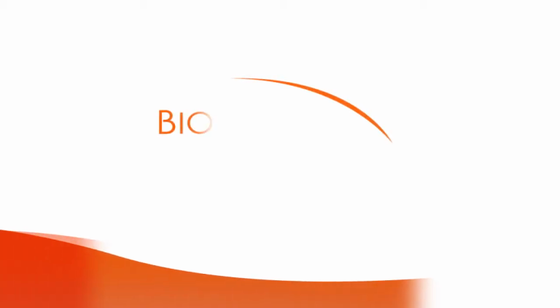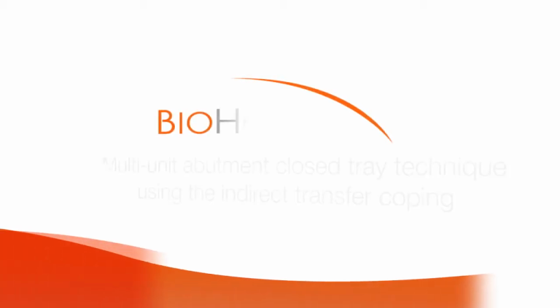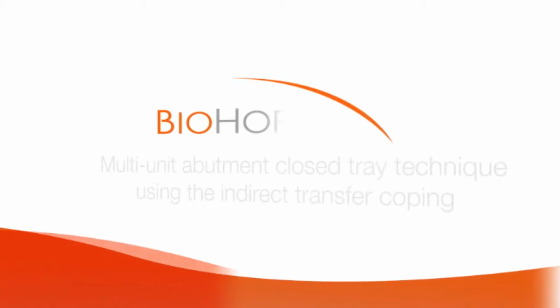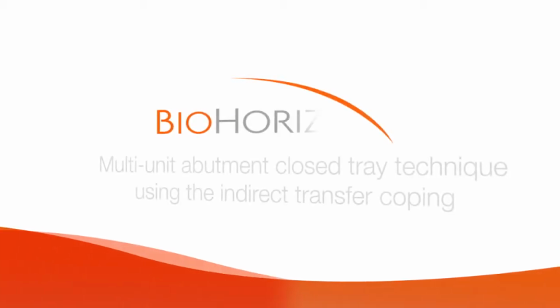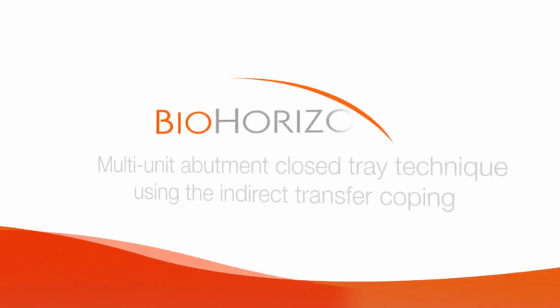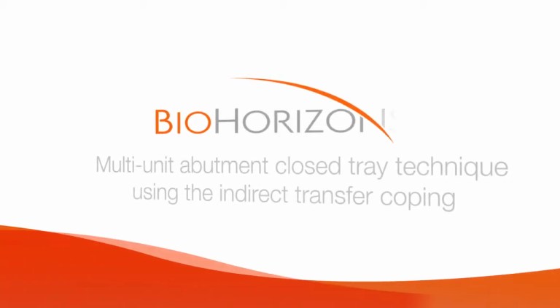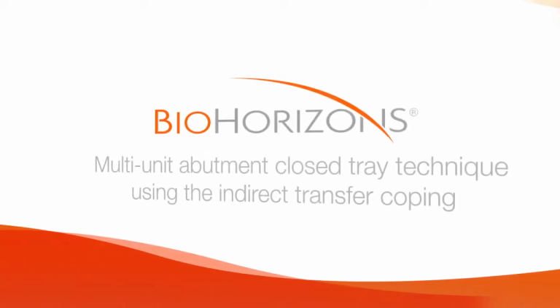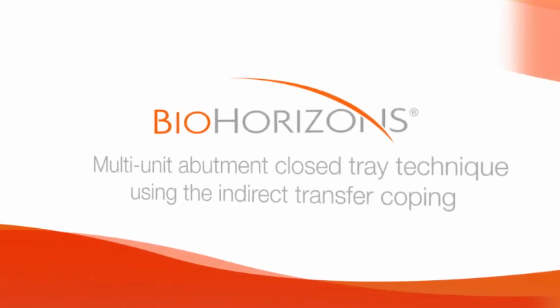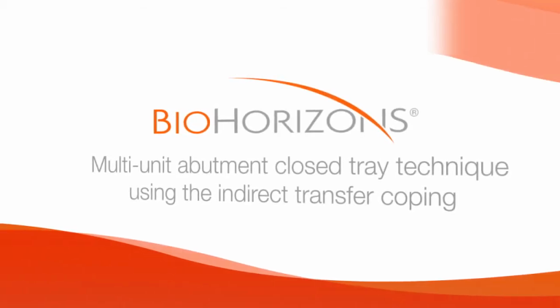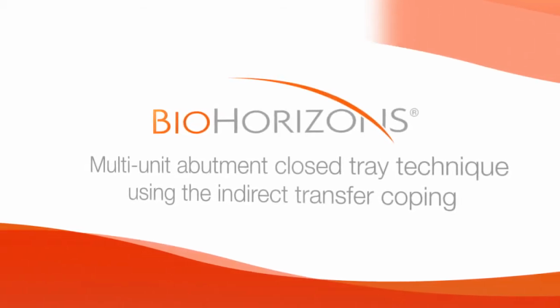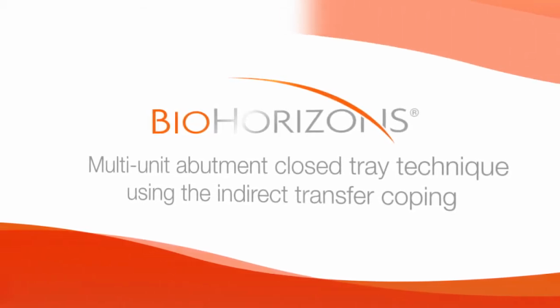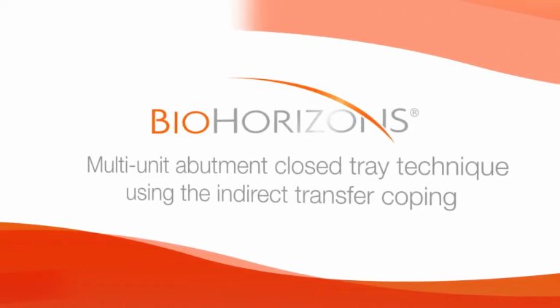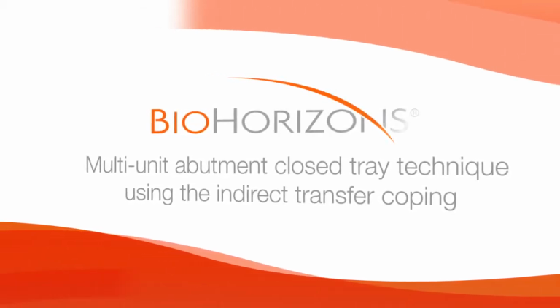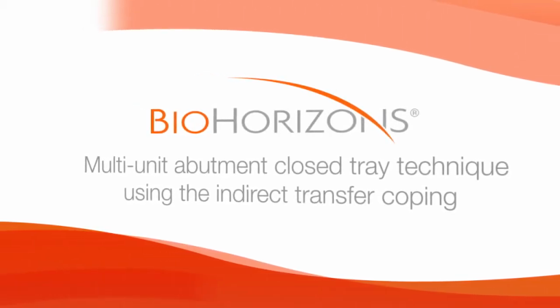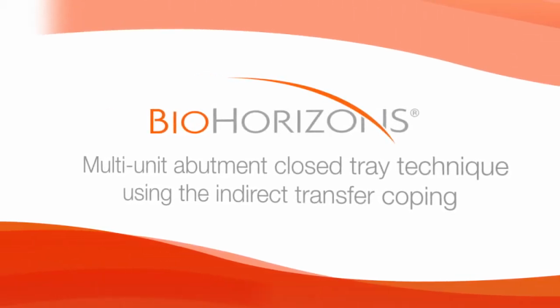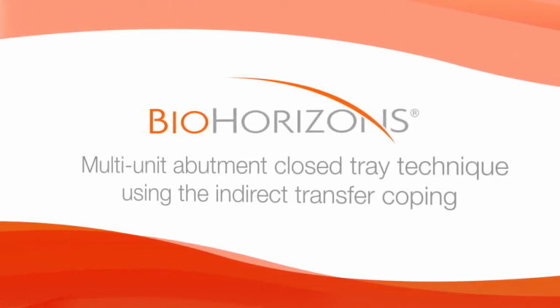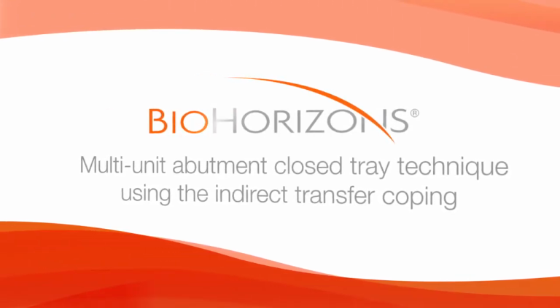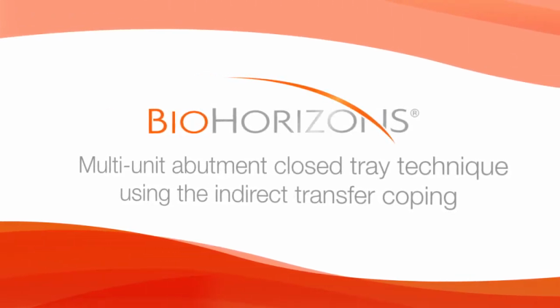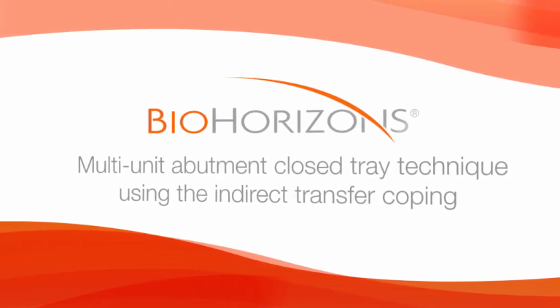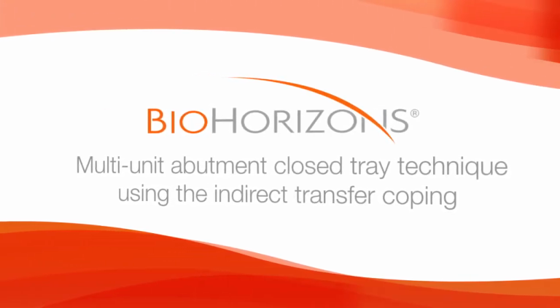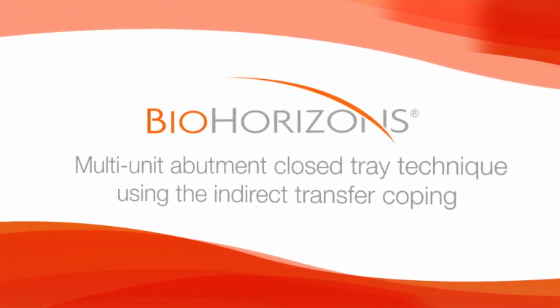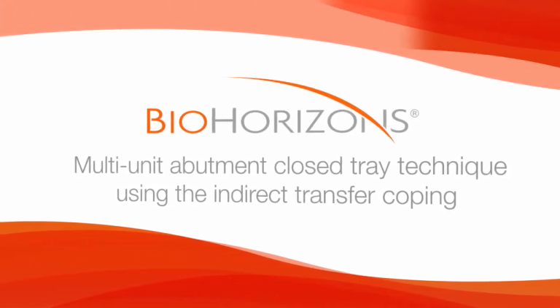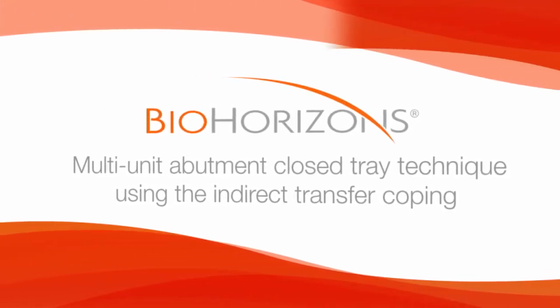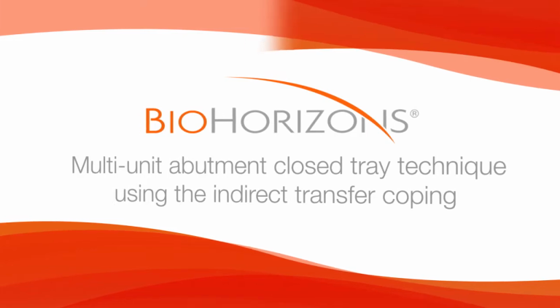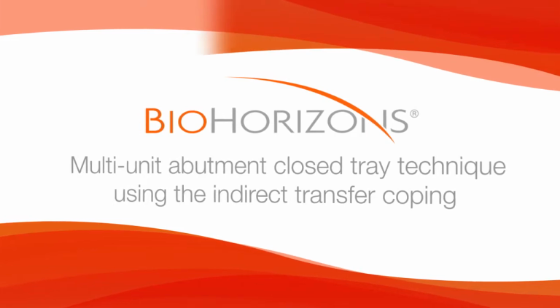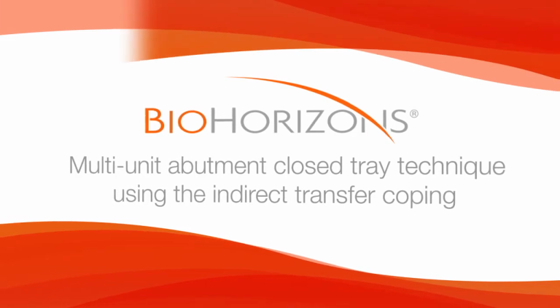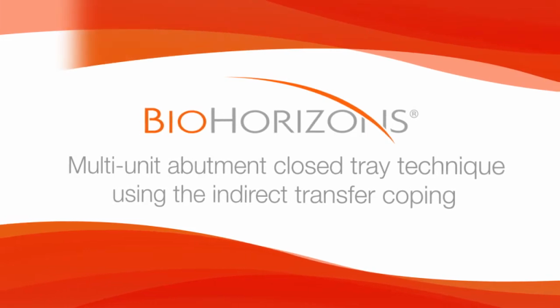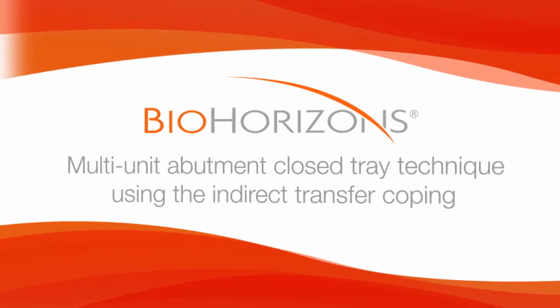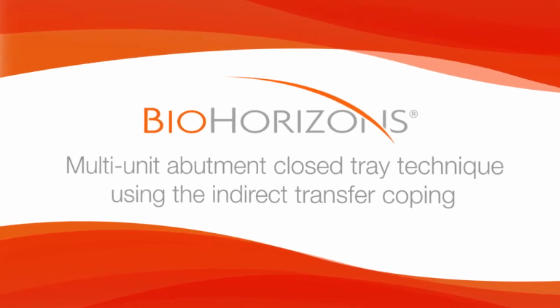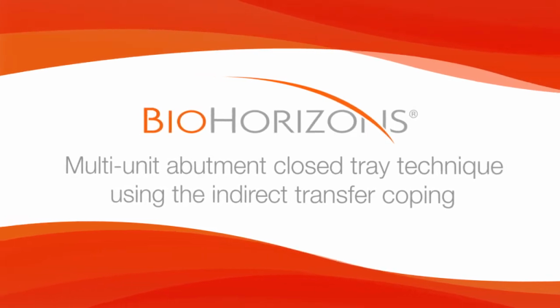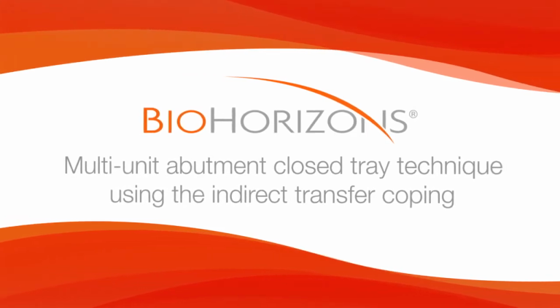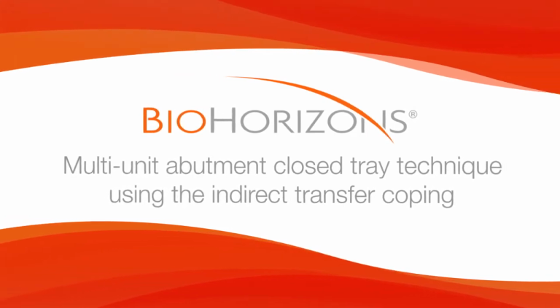Multi-unit abutment closed tray technique using the indirect transfer coping.